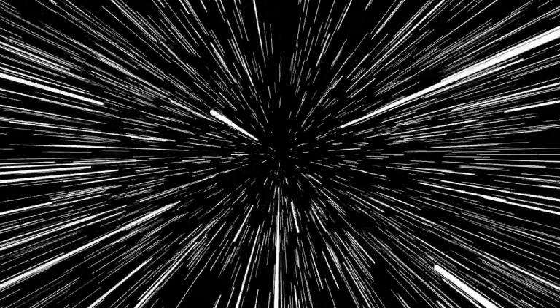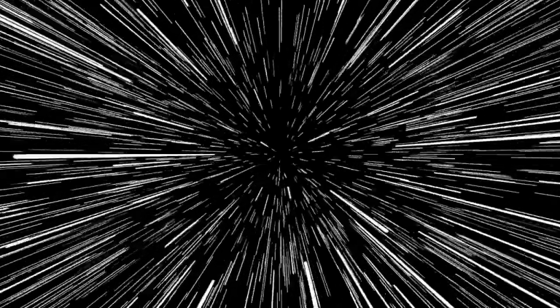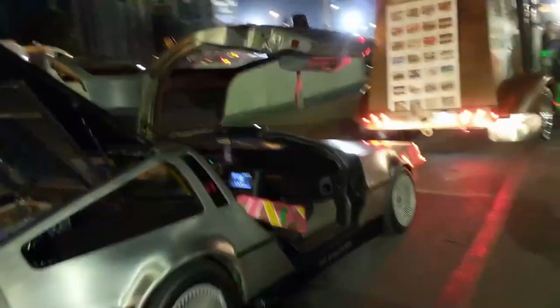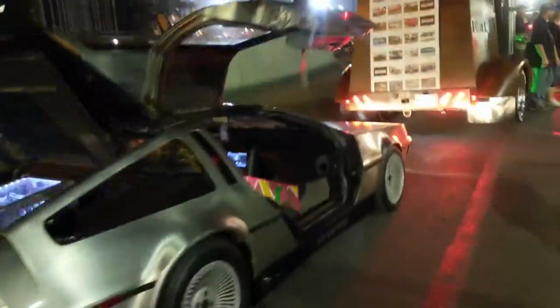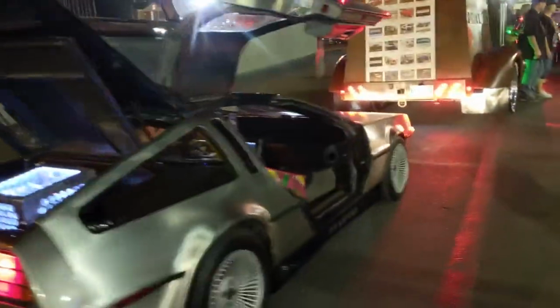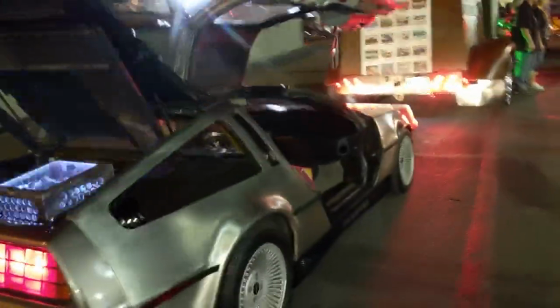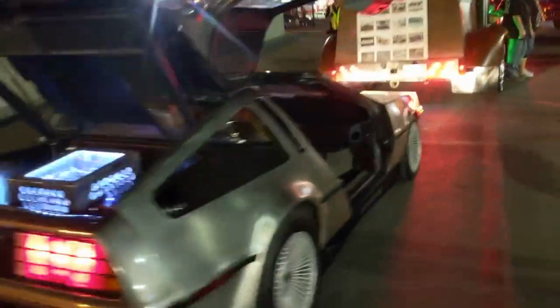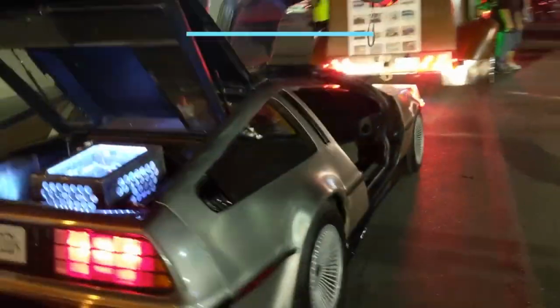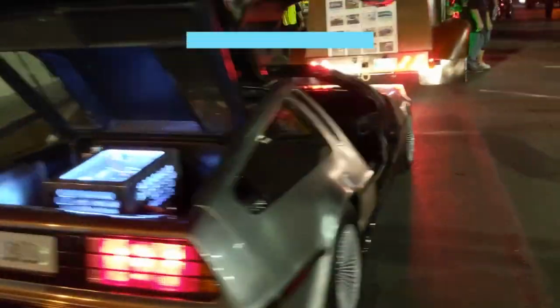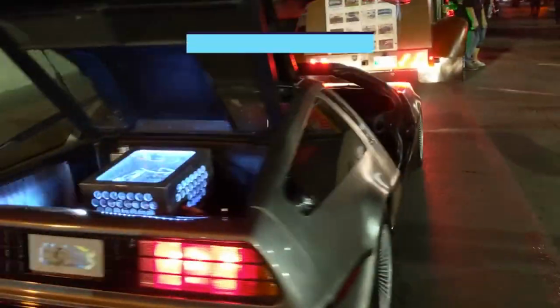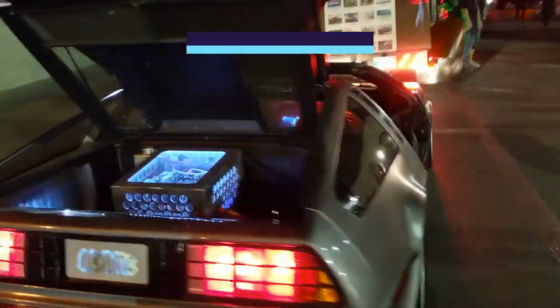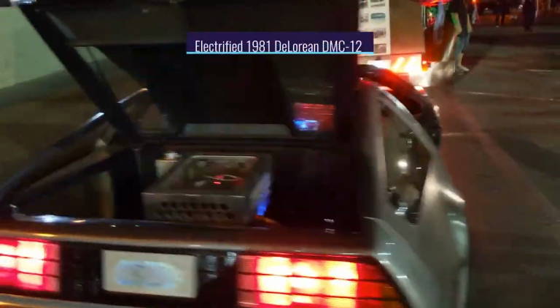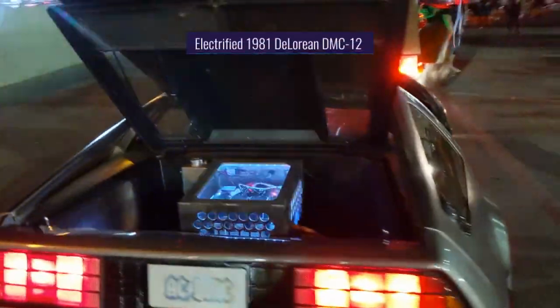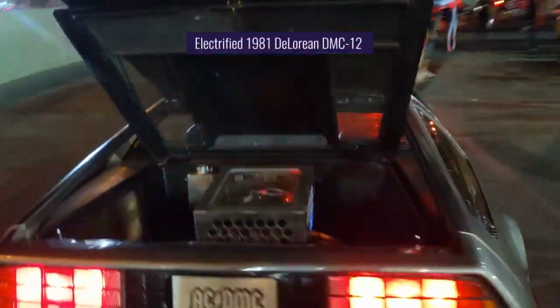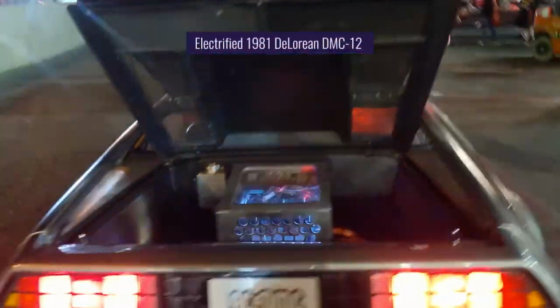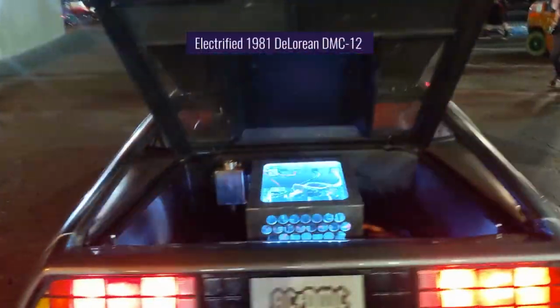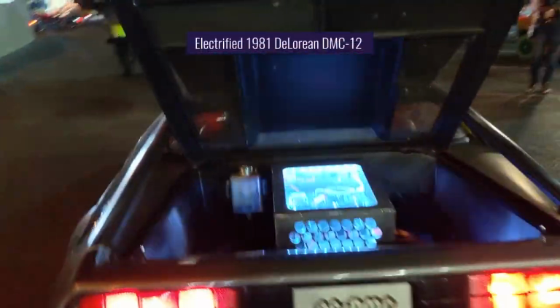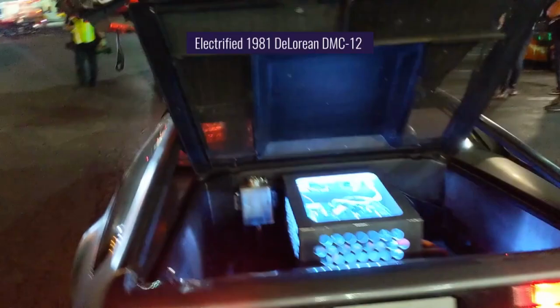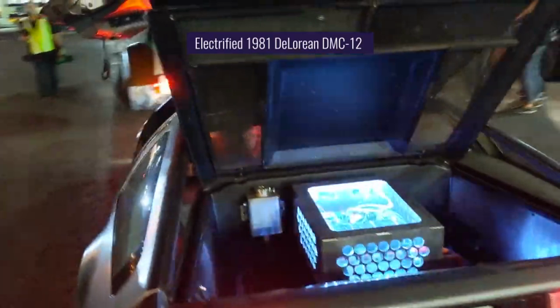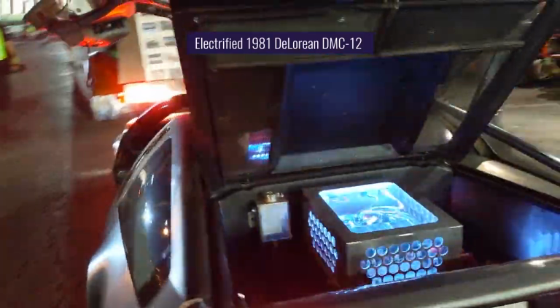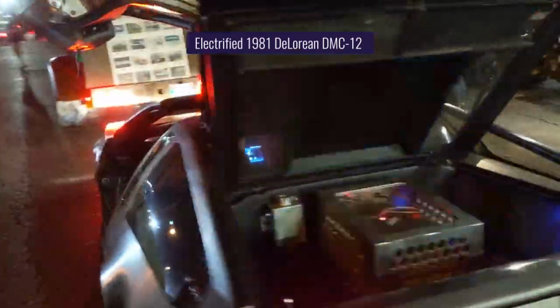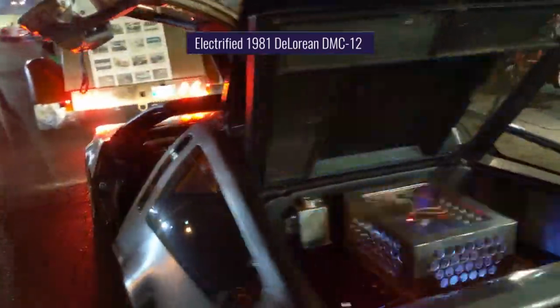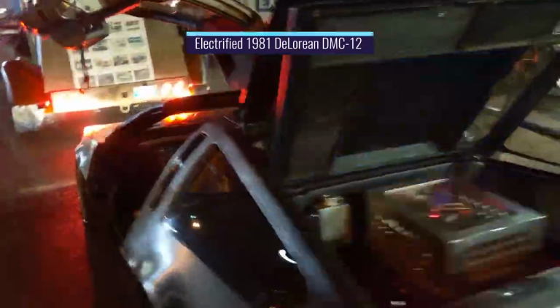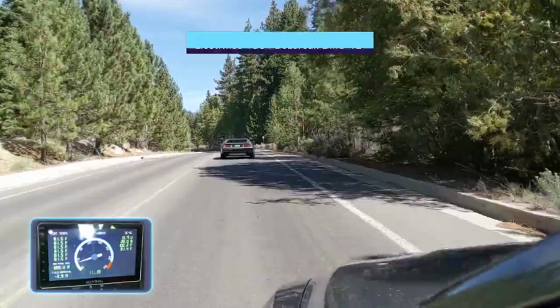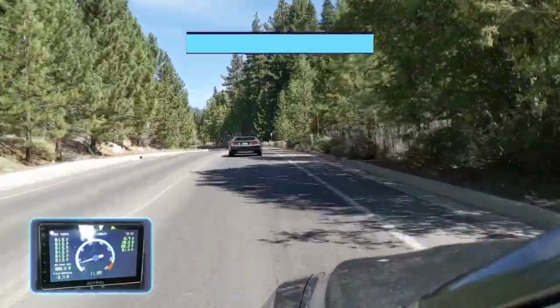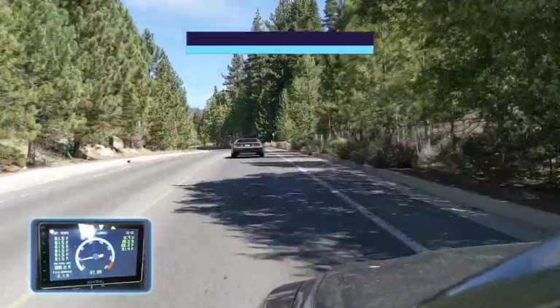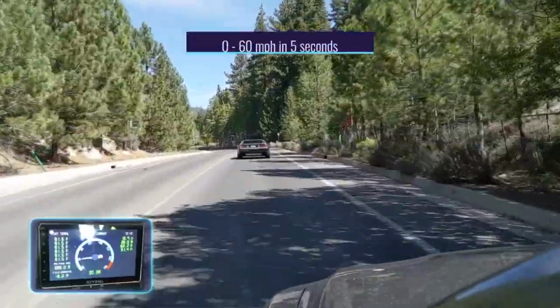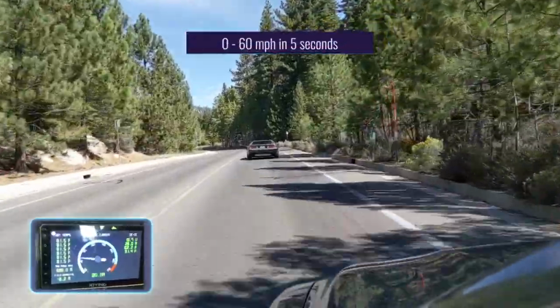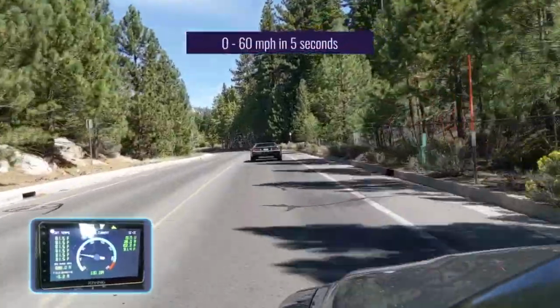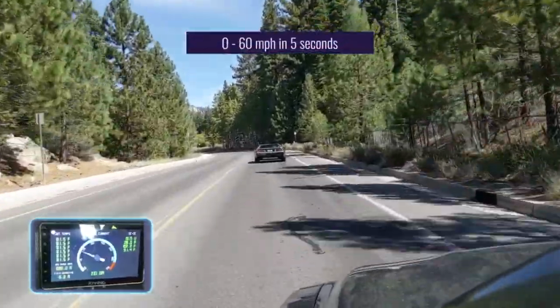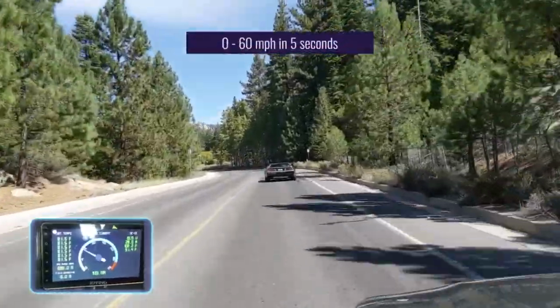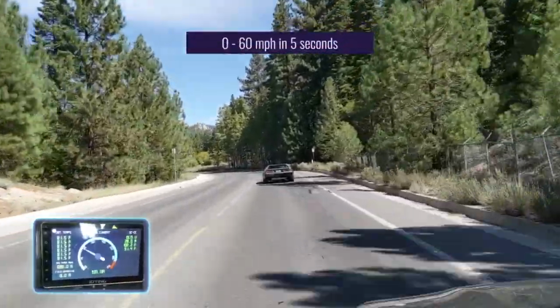Okay, so maybe this modified electrified 1981 DeLorean DMC-12 can't travel through time, but it can go from 0 to 60 in 5 seconds.